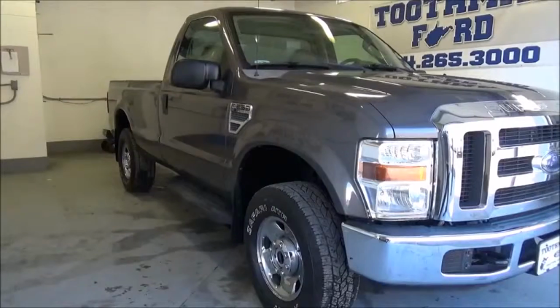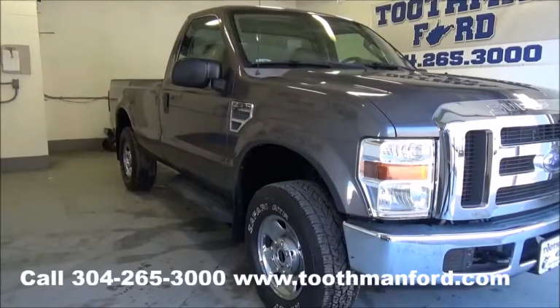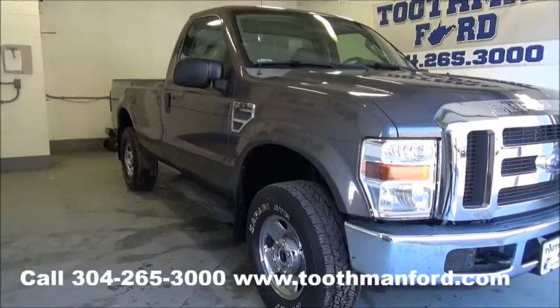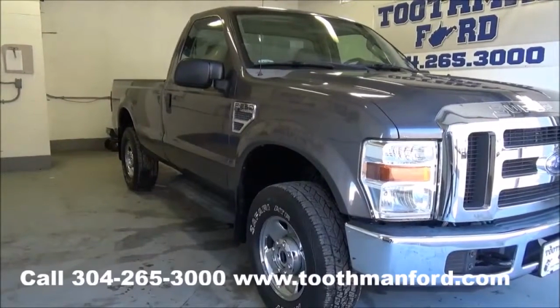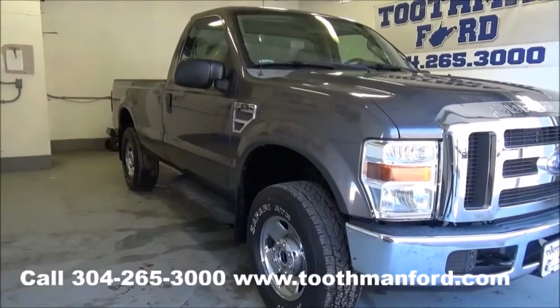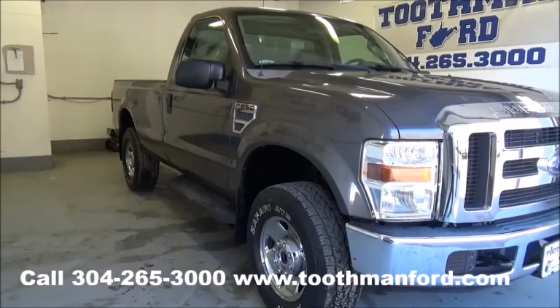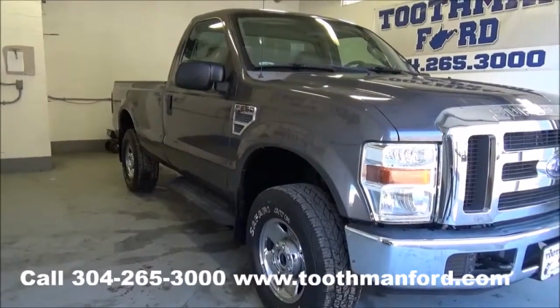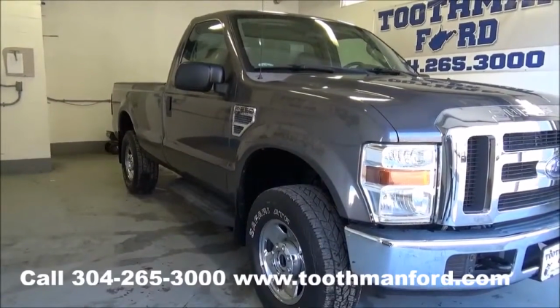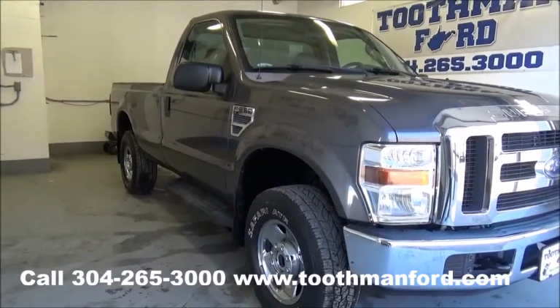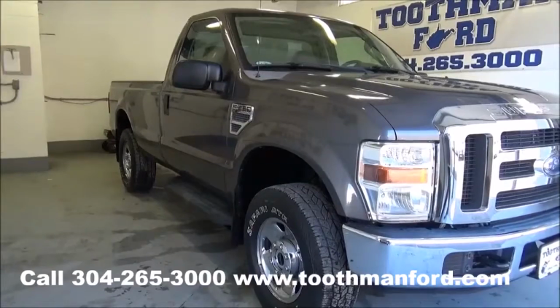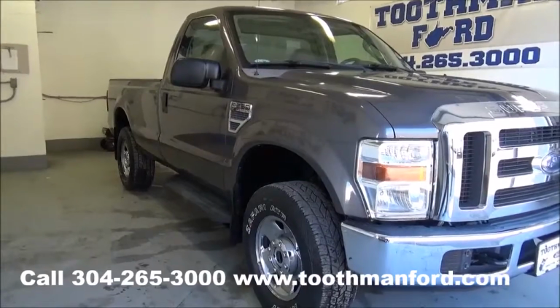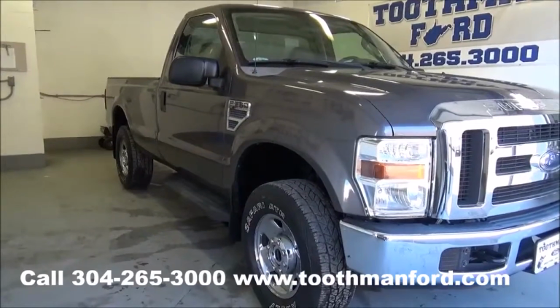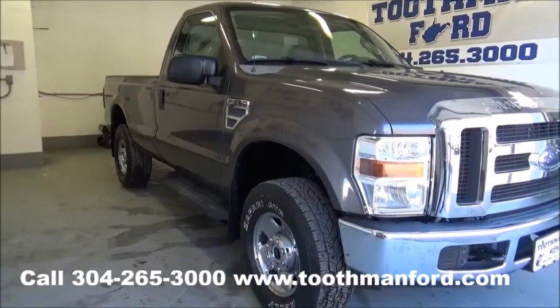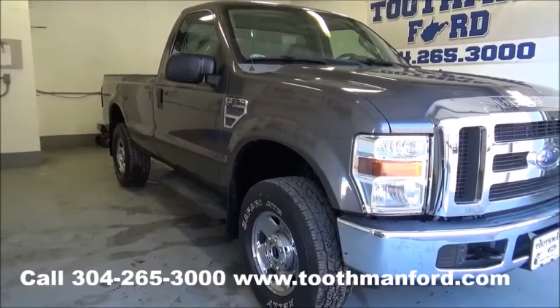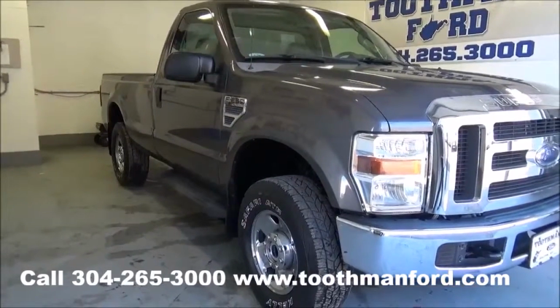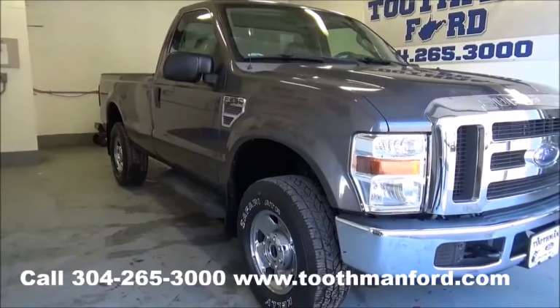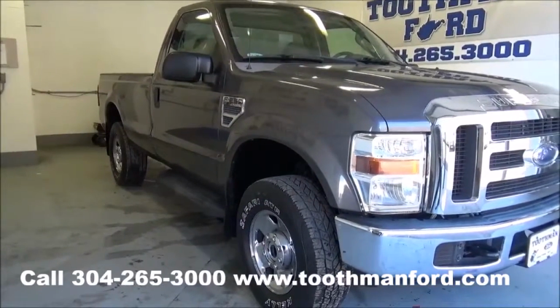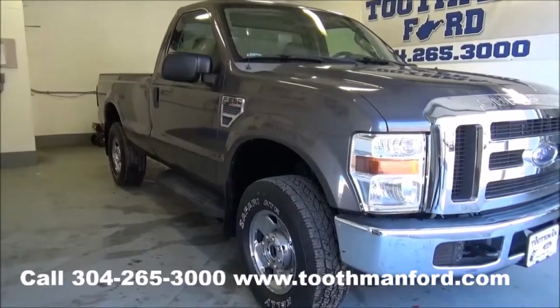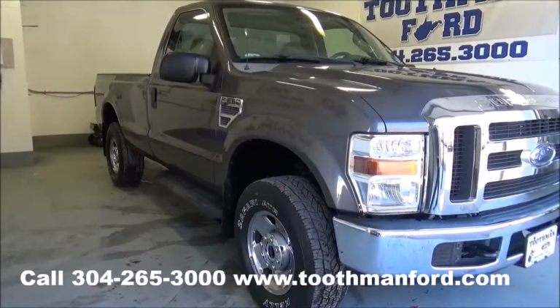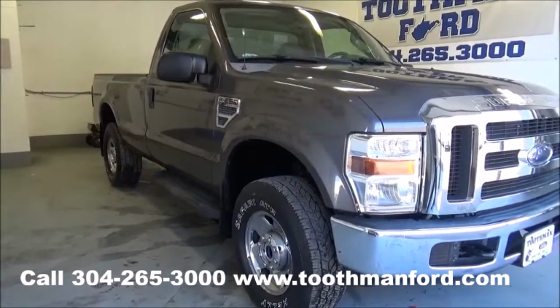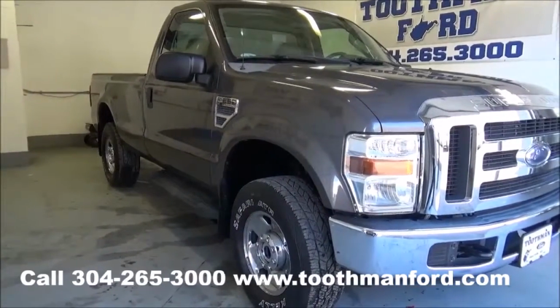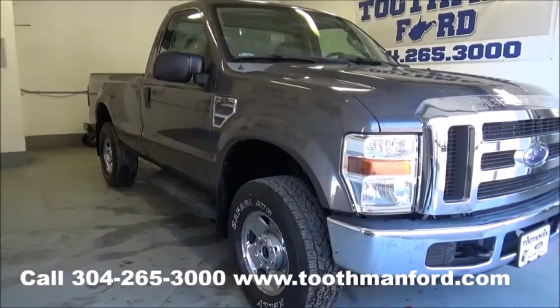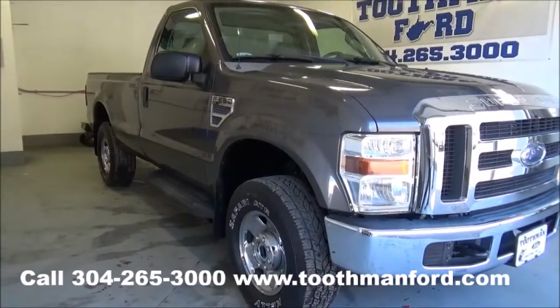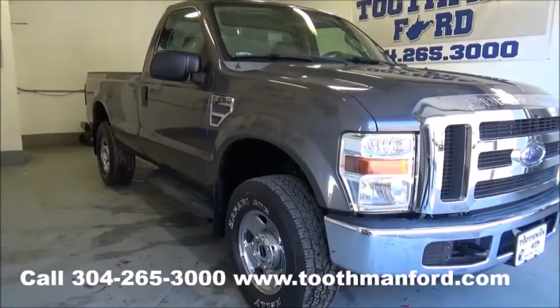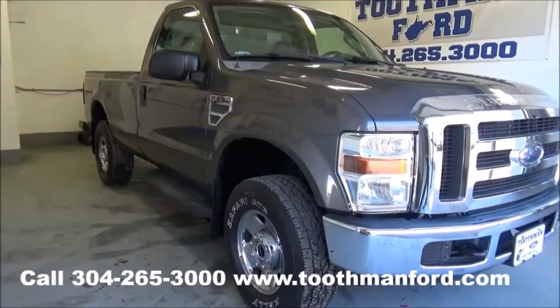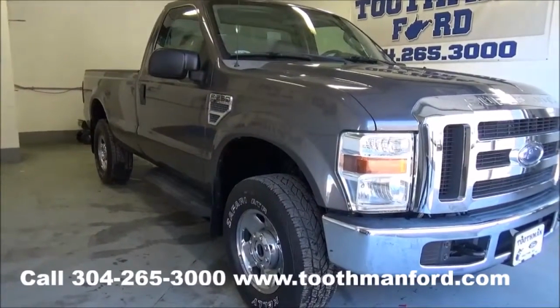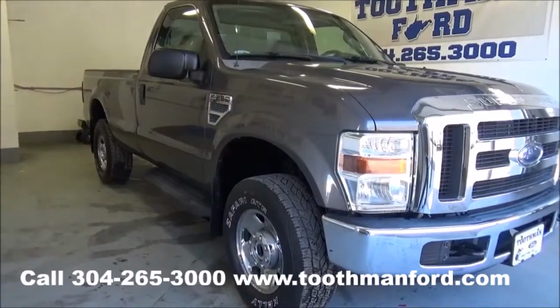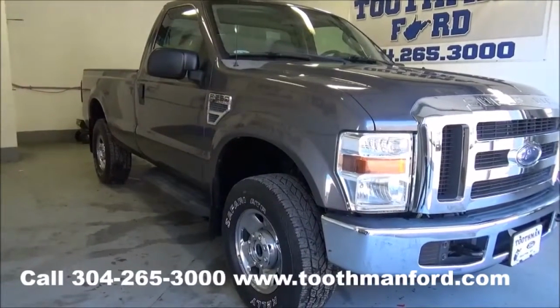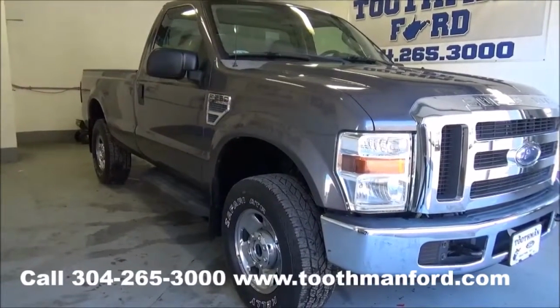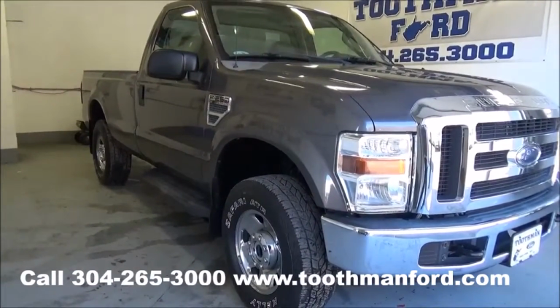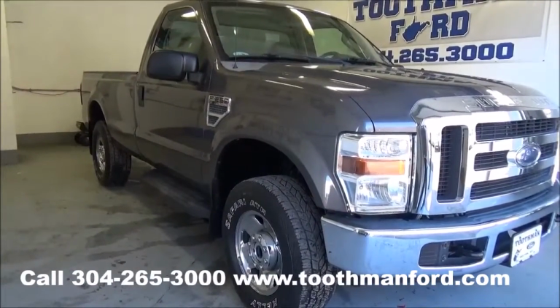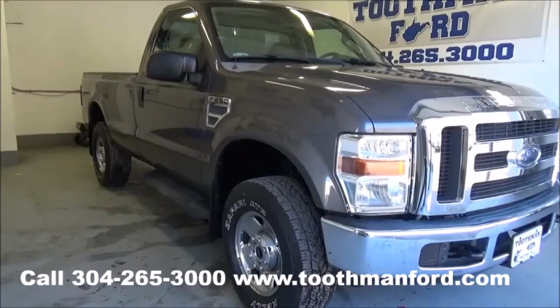Rachel Toothman Ford. Visit us at ToothmanFord.com. I have a 2008 F-250 Super Duty, it's an XLT model.